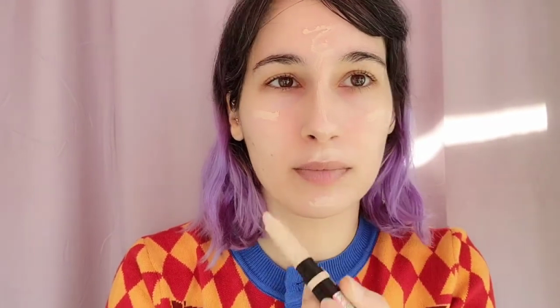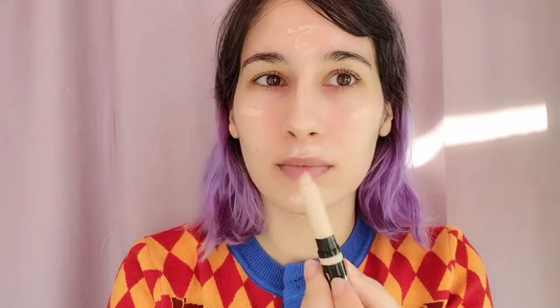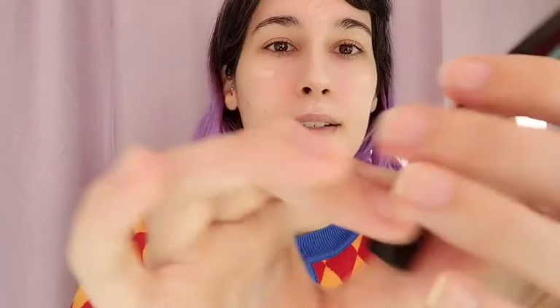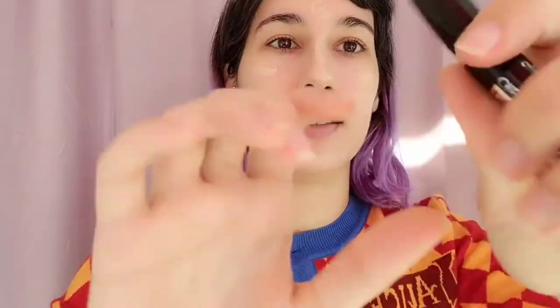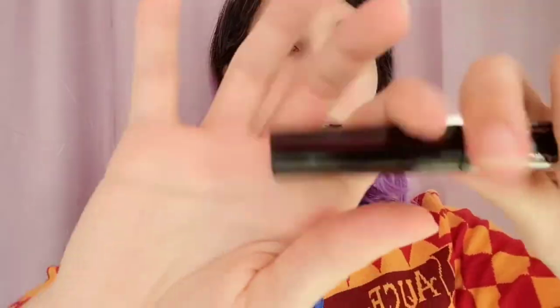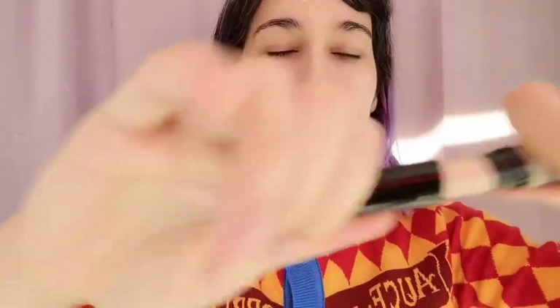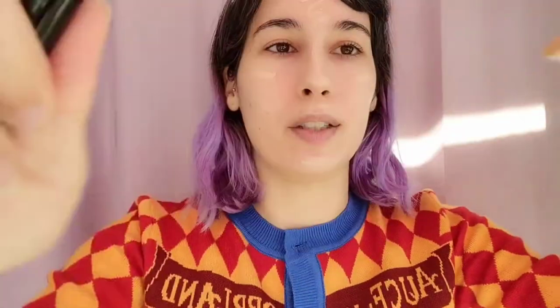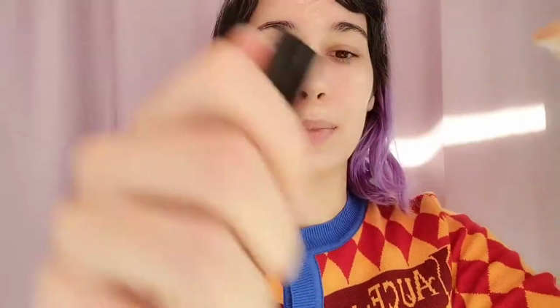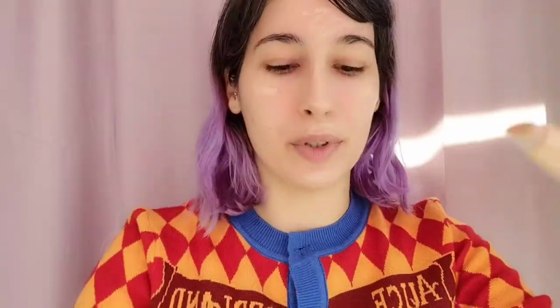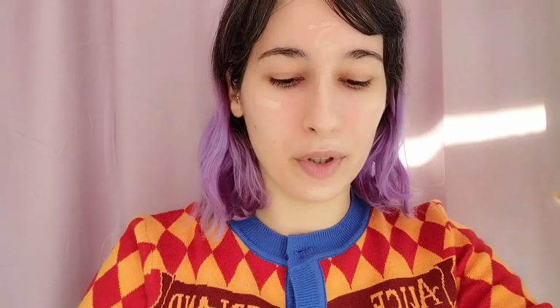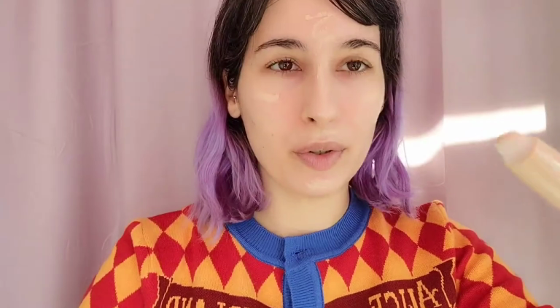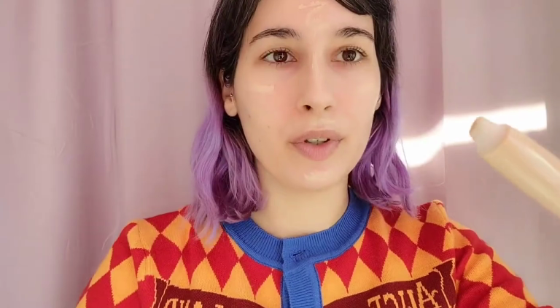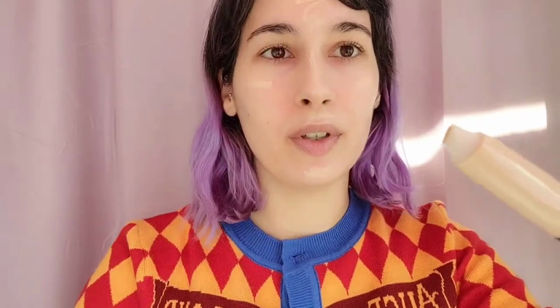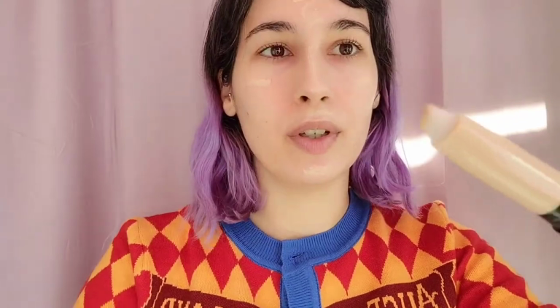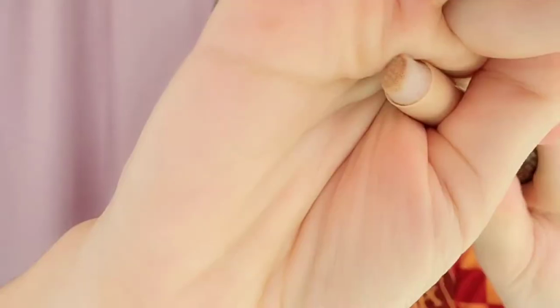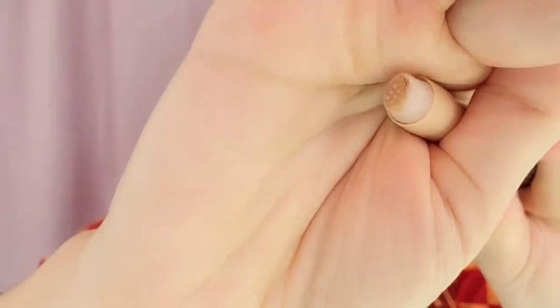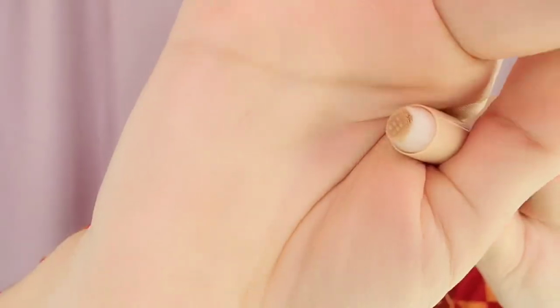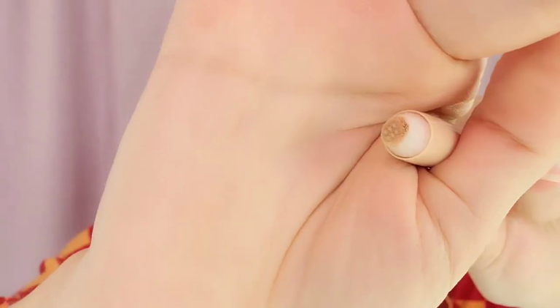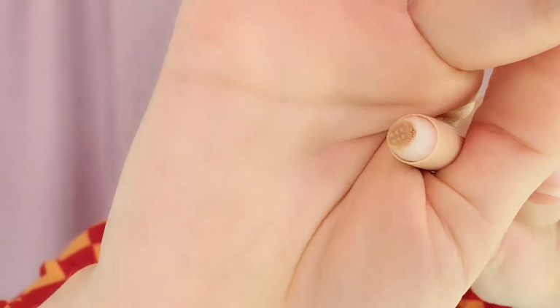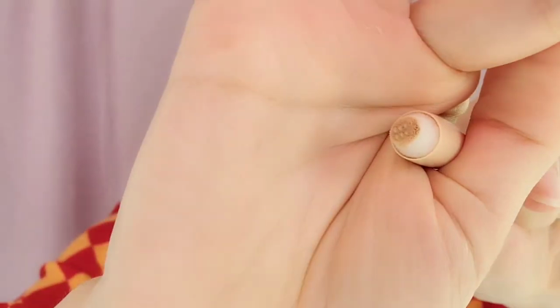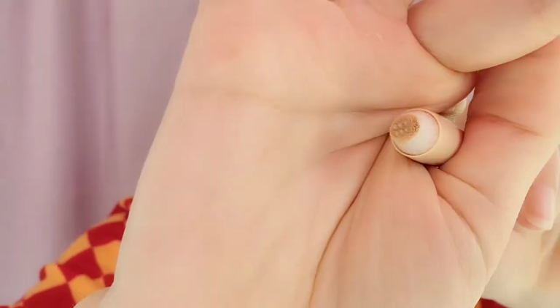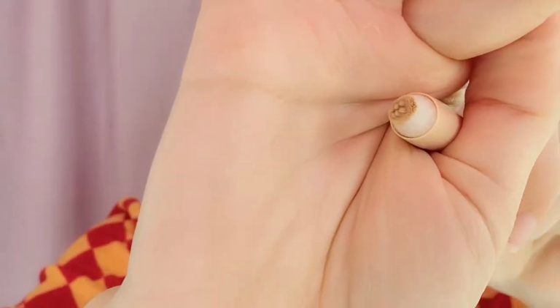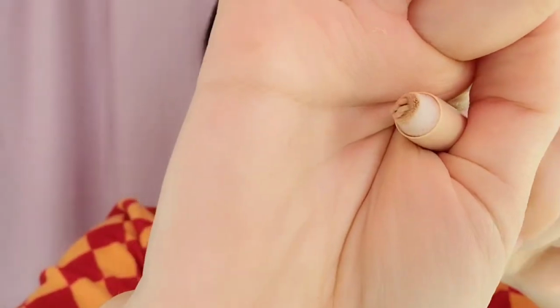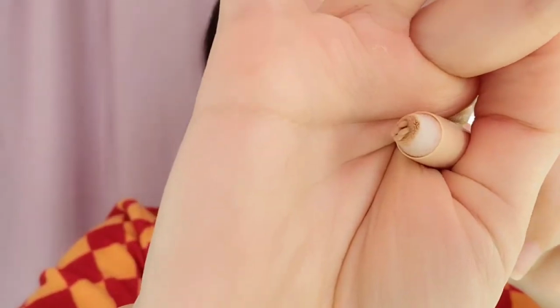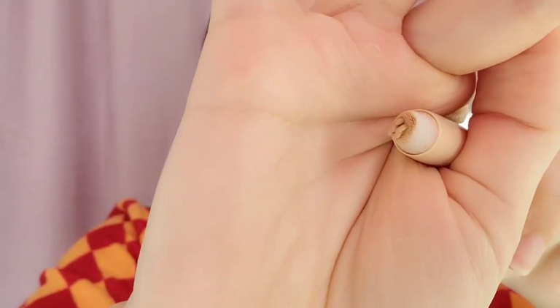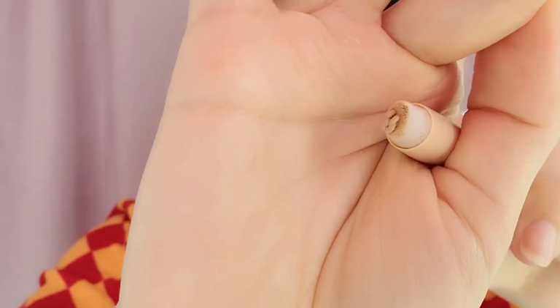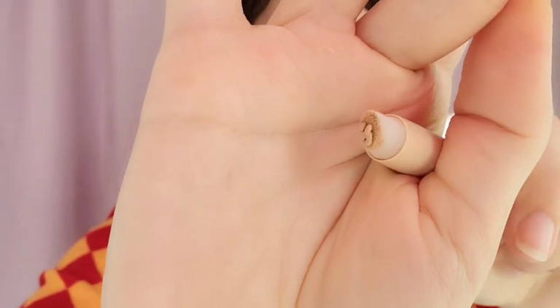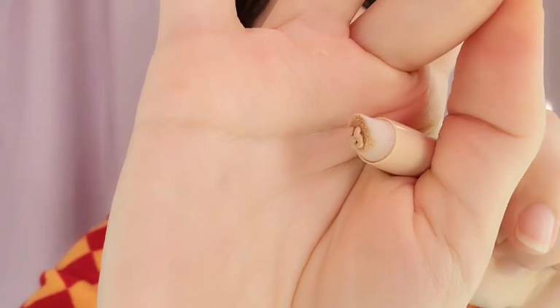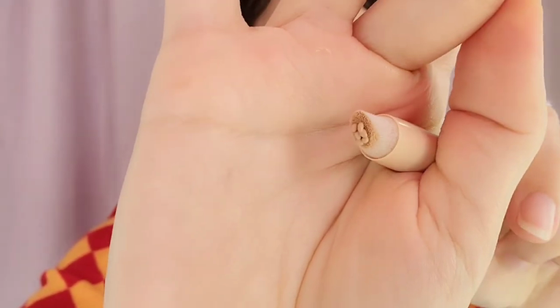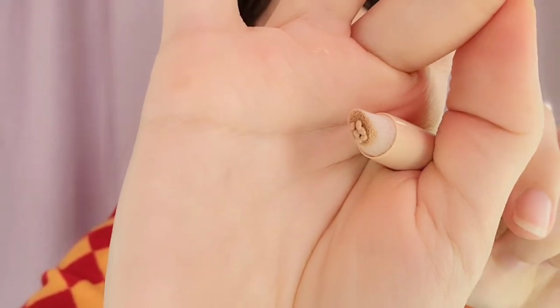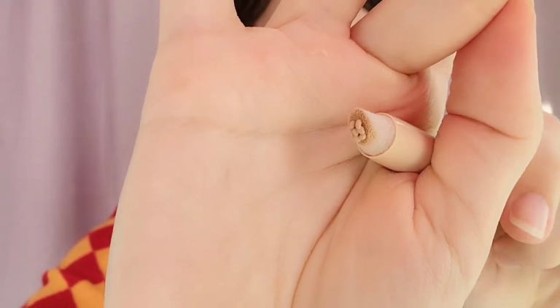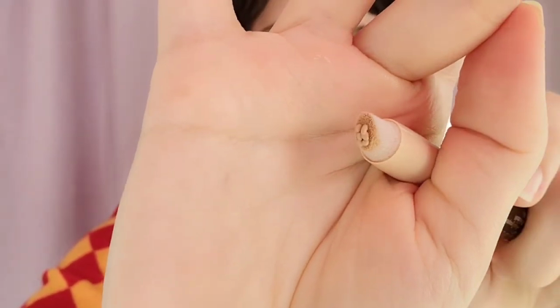And this is number two. Two on my skin is just a concealer, nothing special.